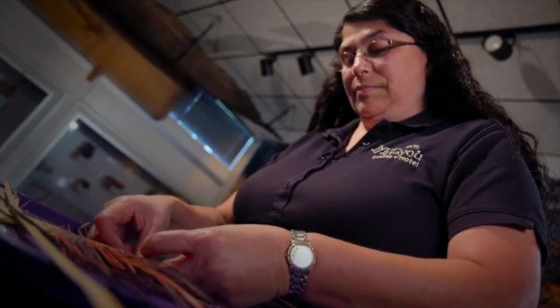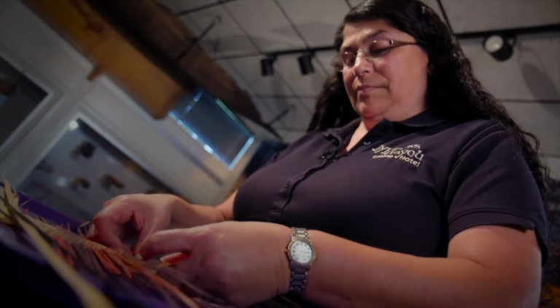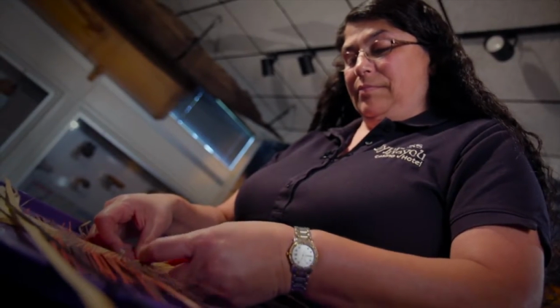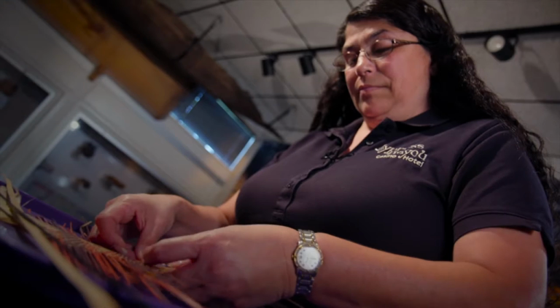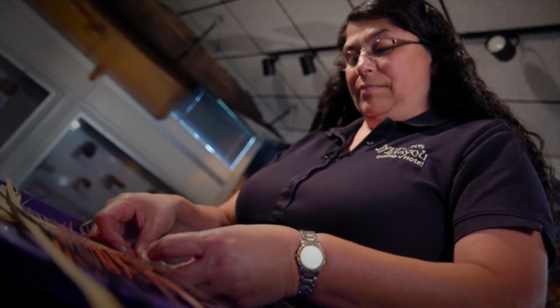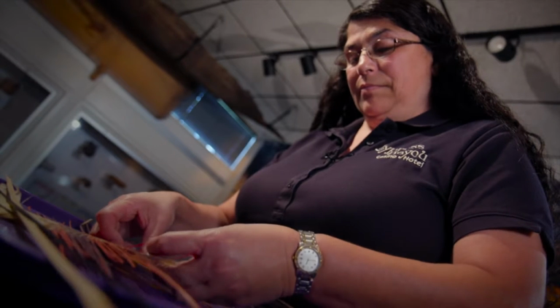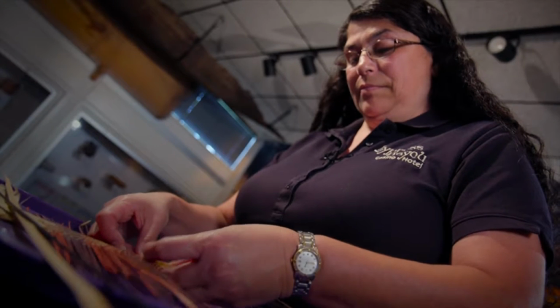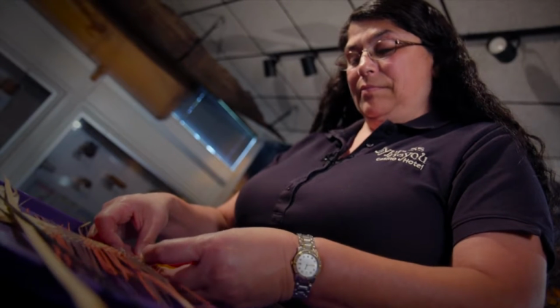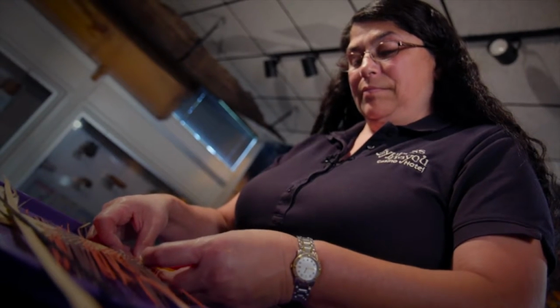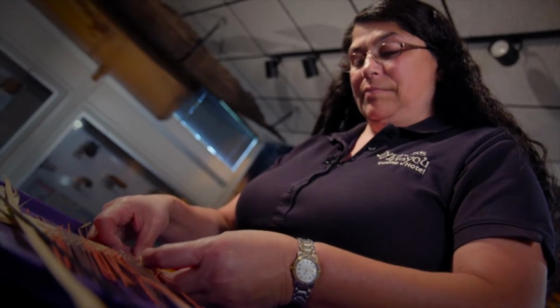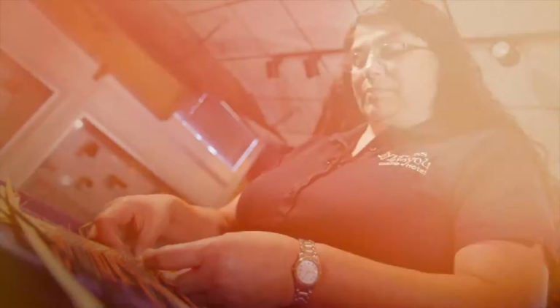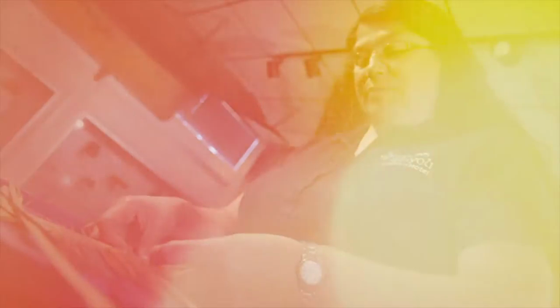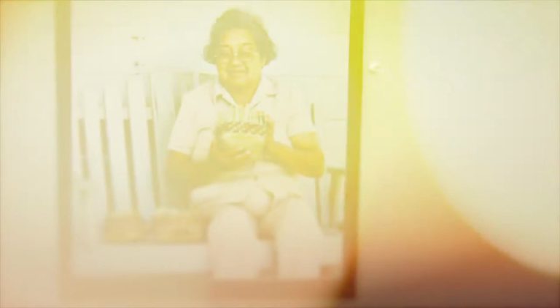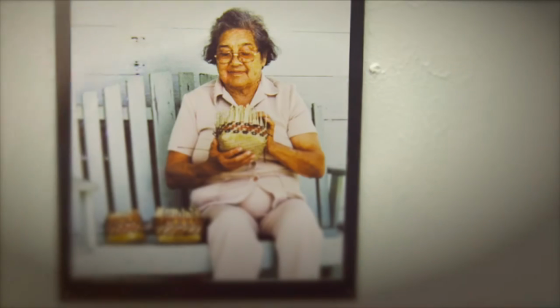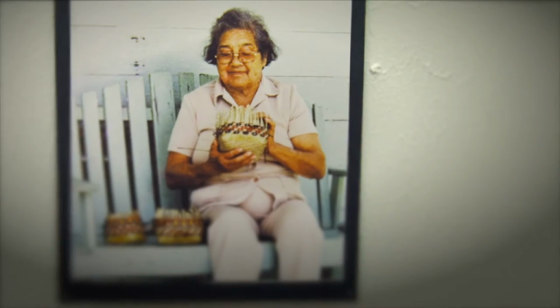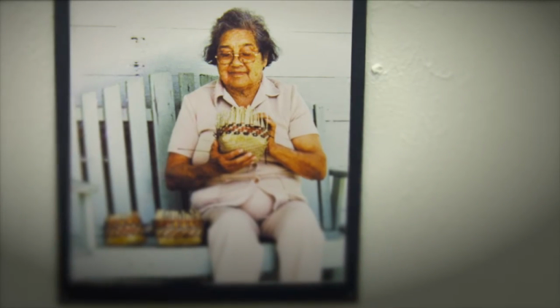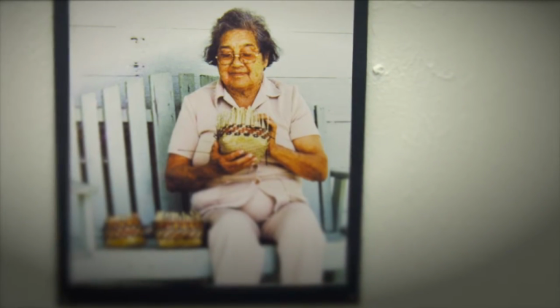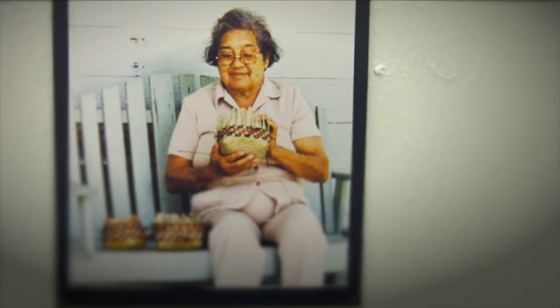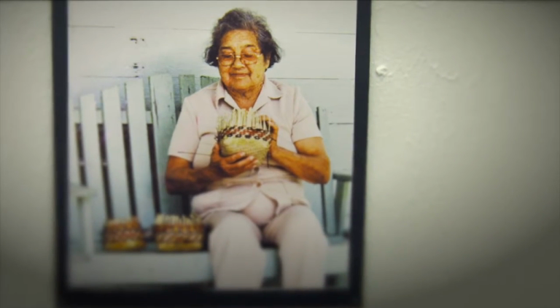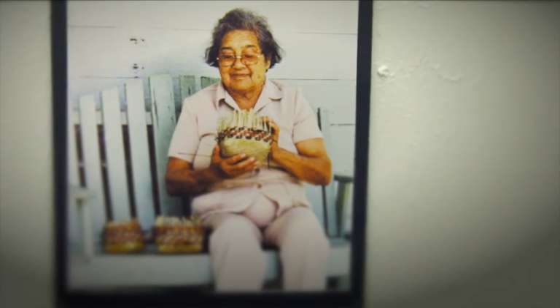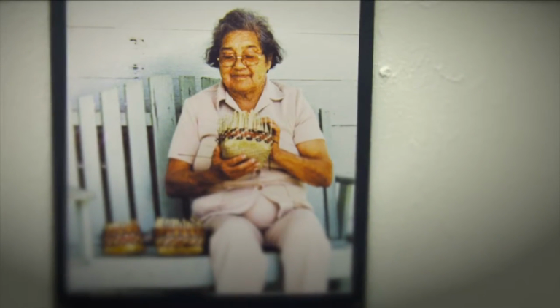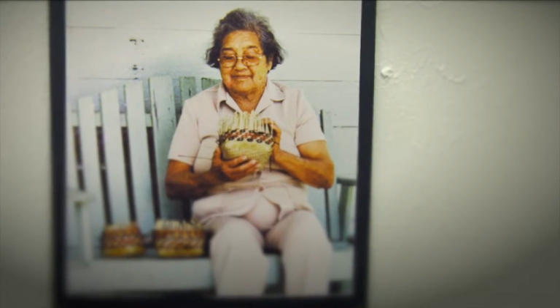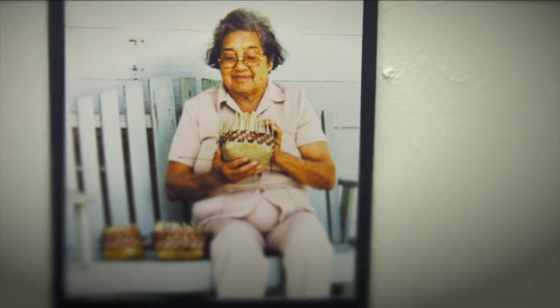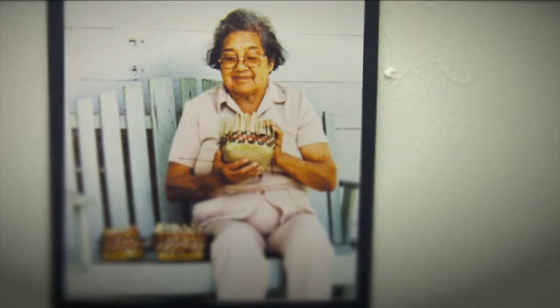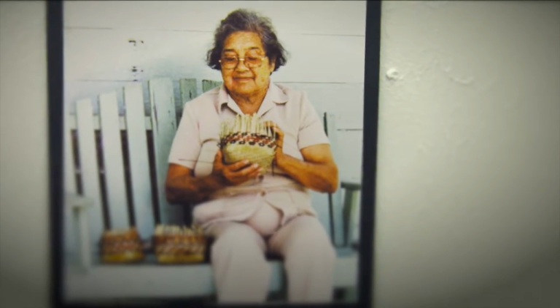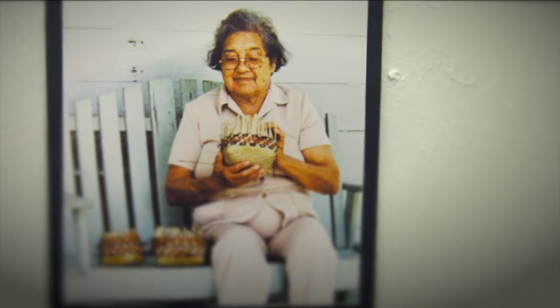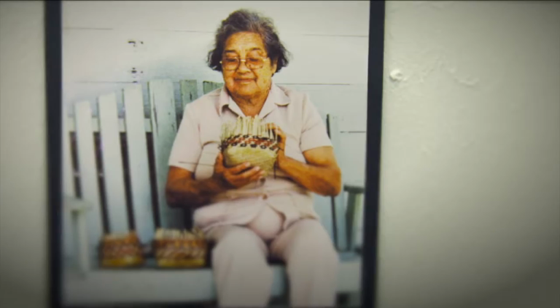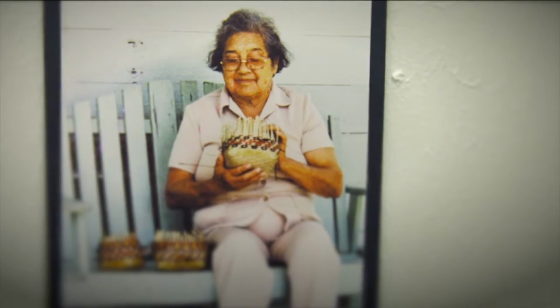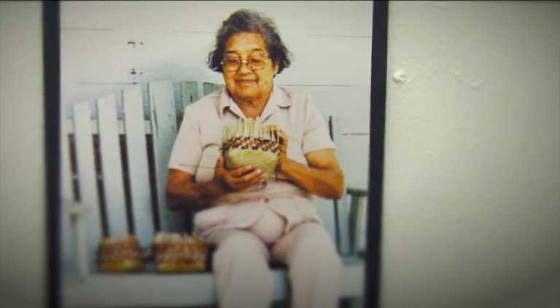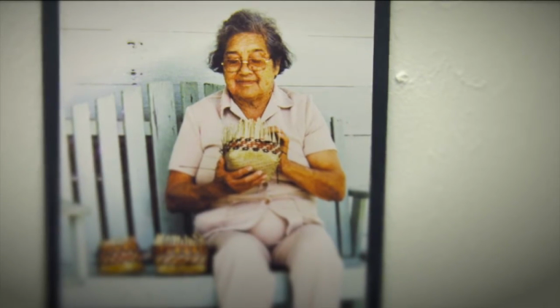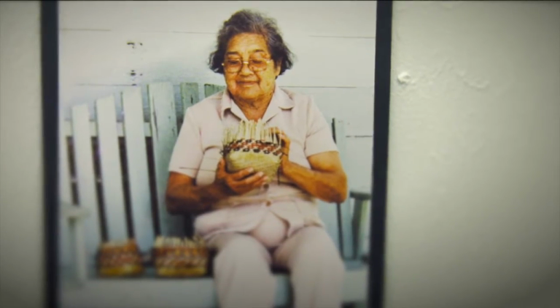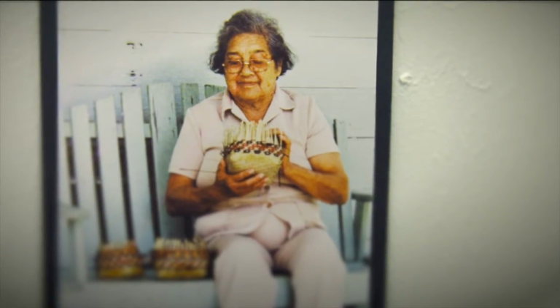My name is Melissa Darden. I'm the granddaughter of Lydia Darden. She was a well-known basket weaver.